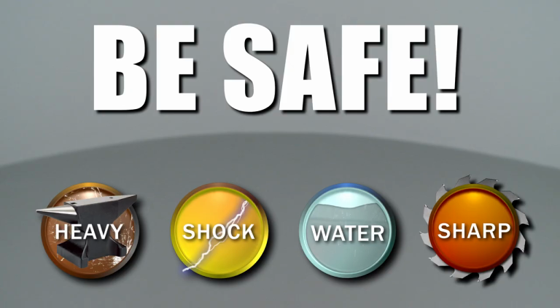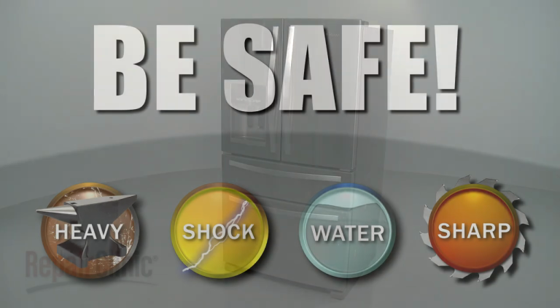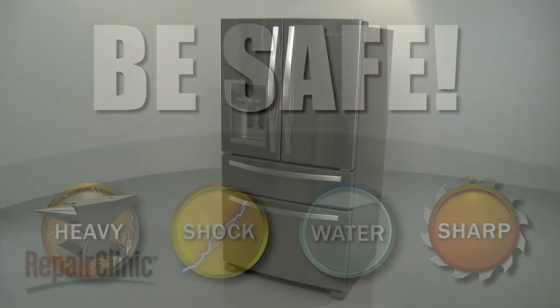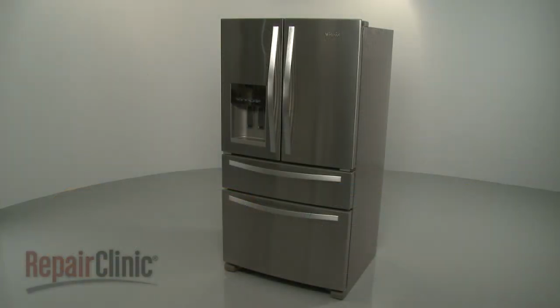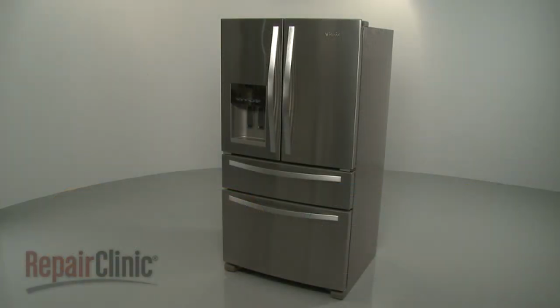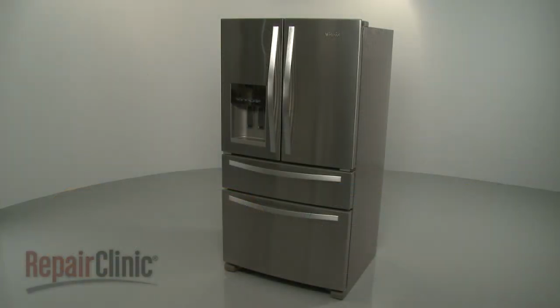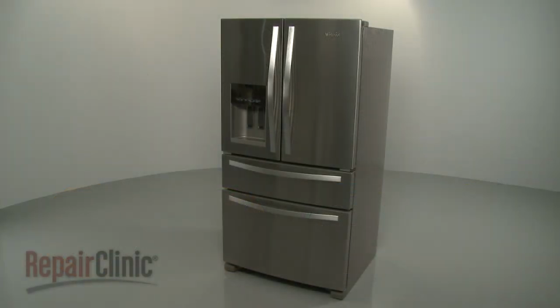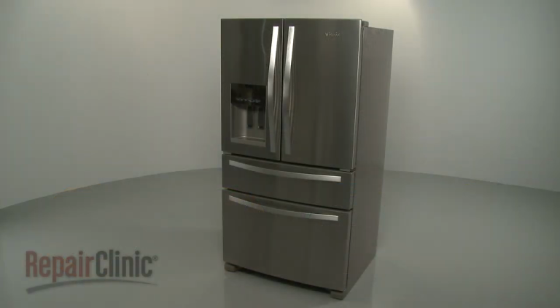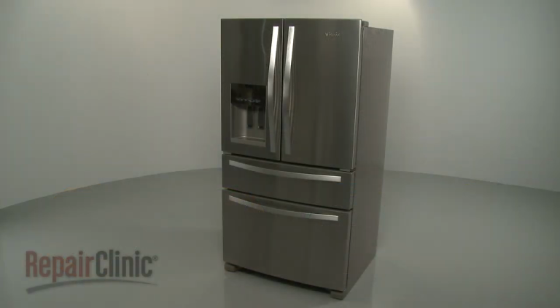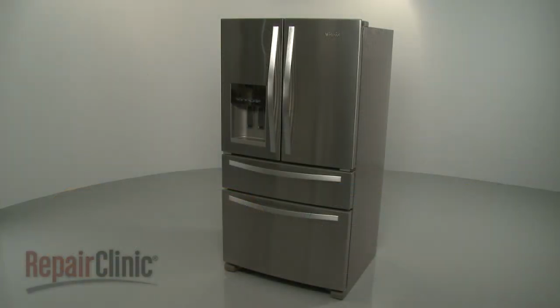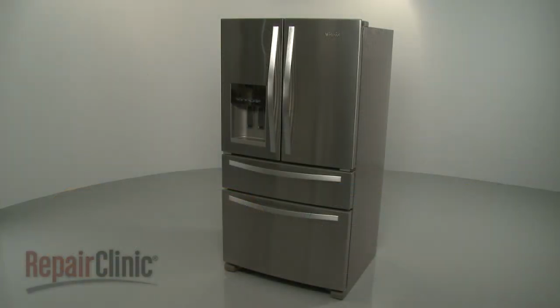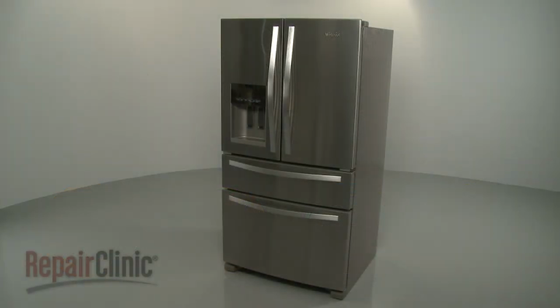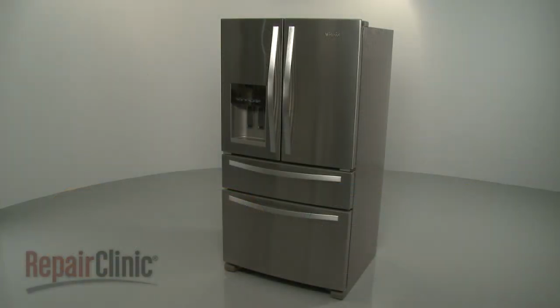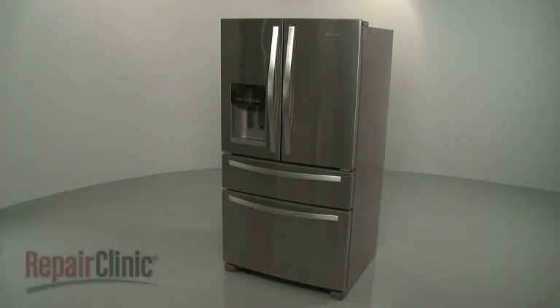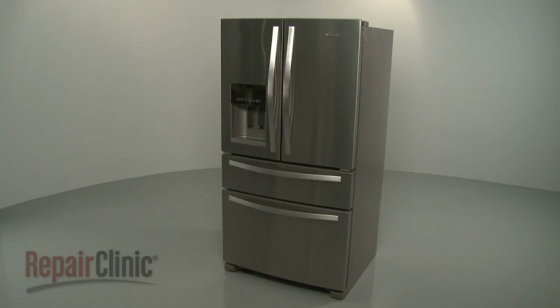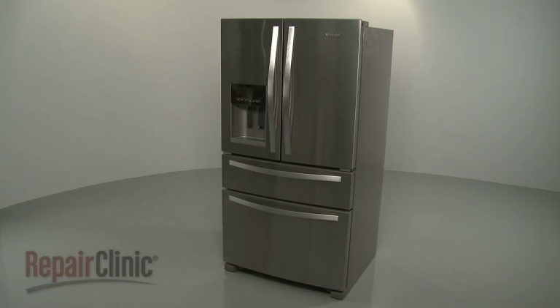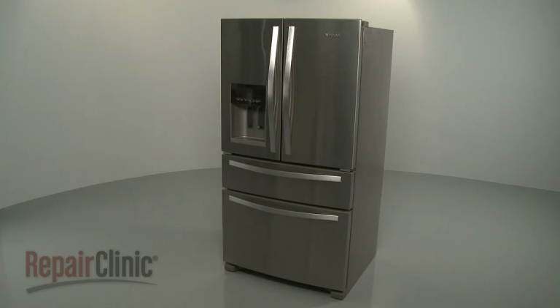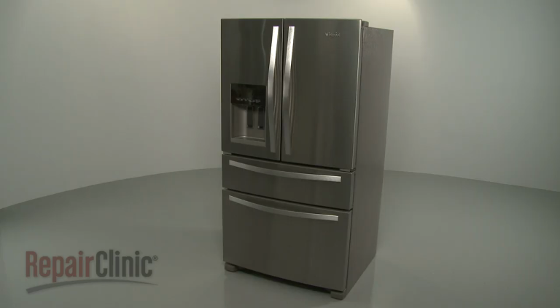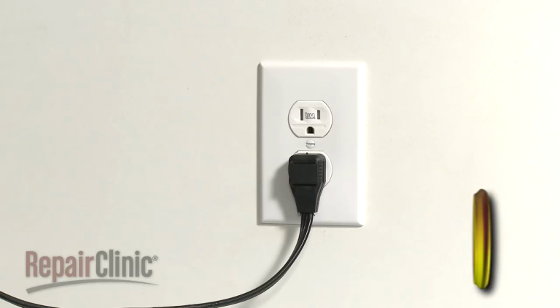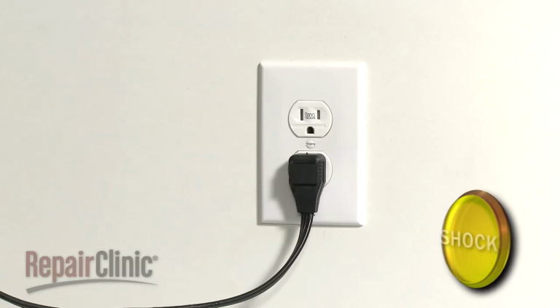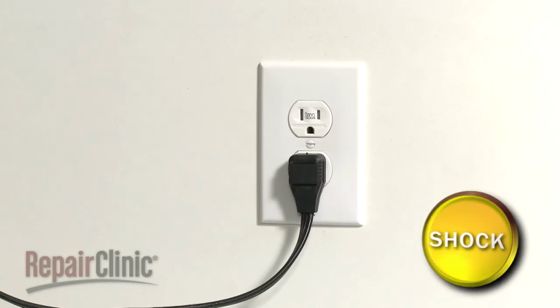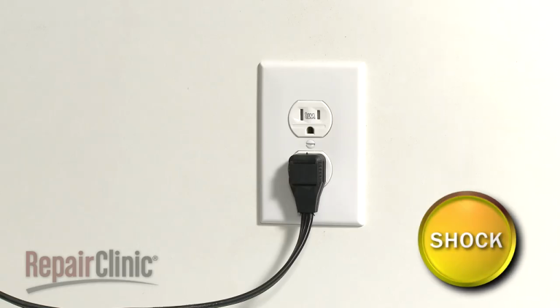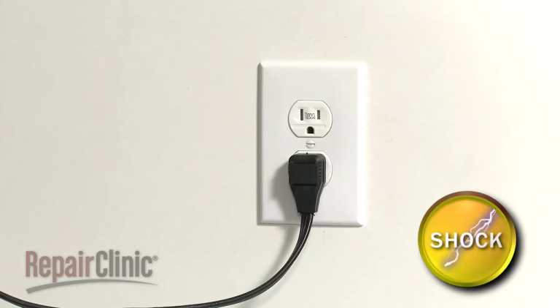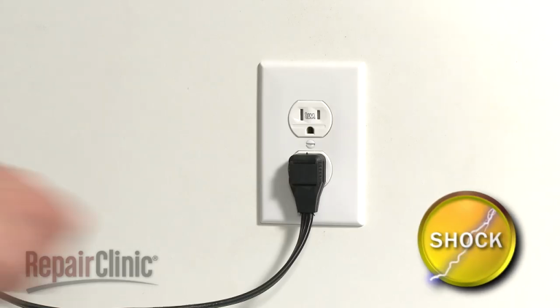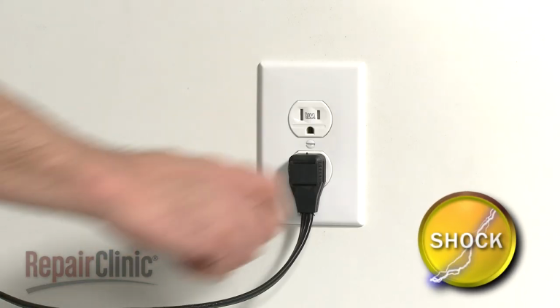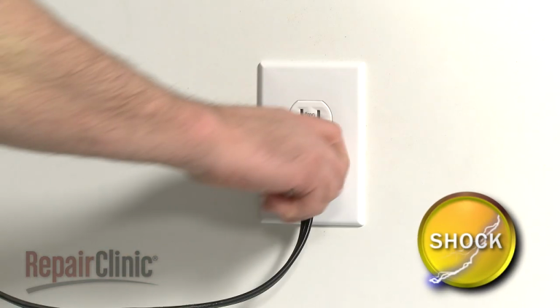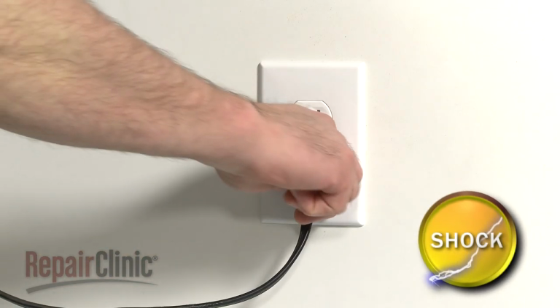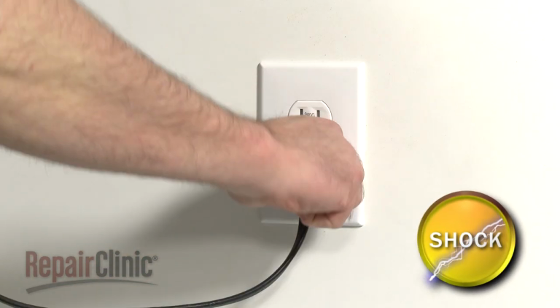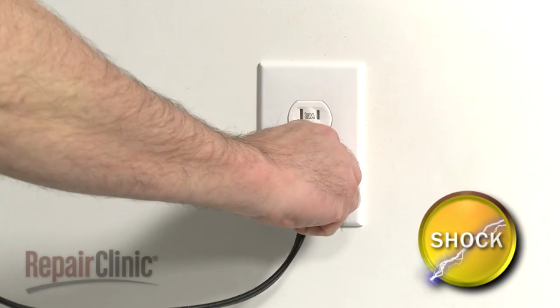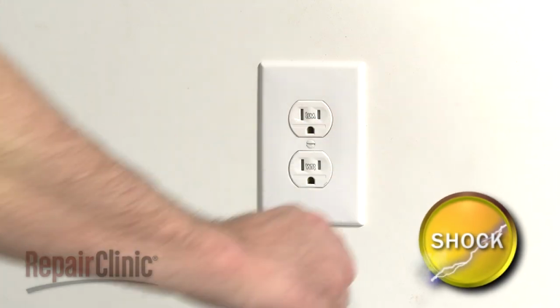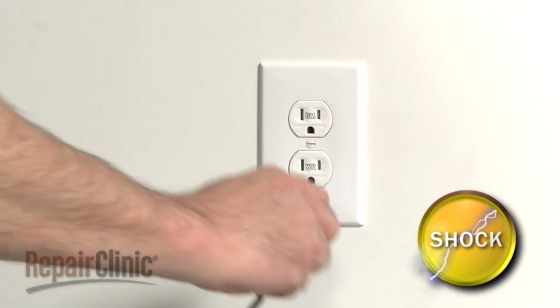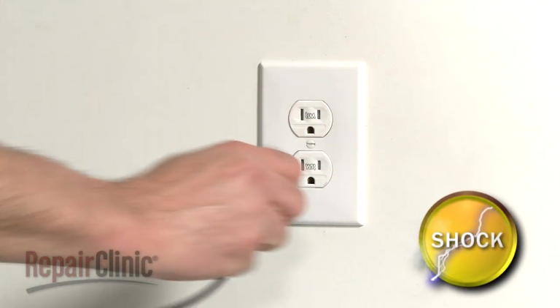Before you replace a door switch in your refrigerator, unplug the power cord.